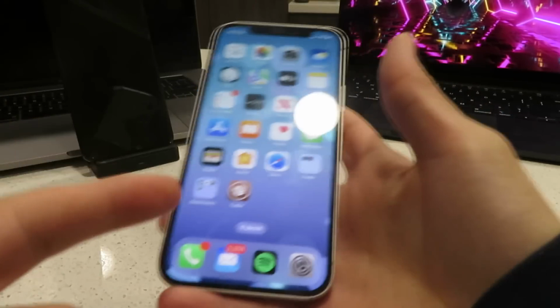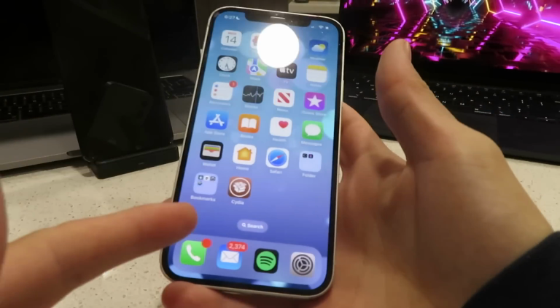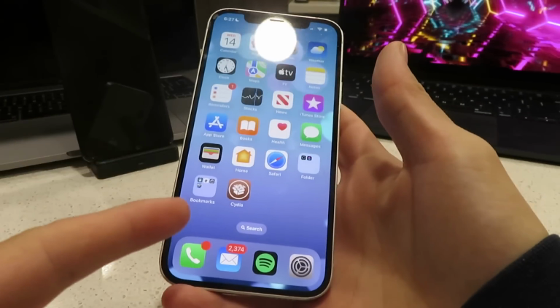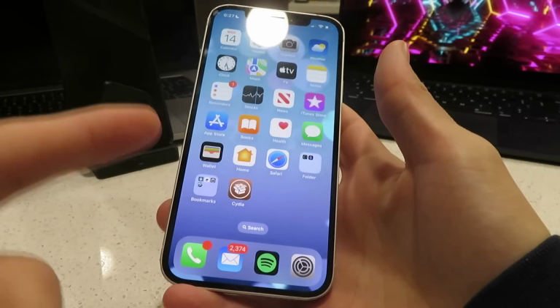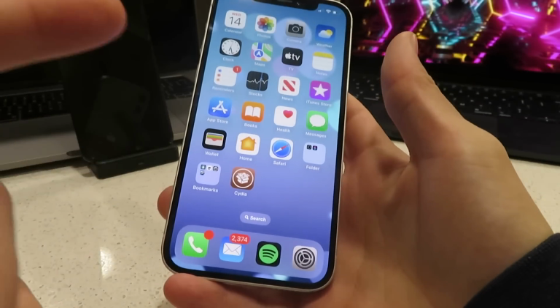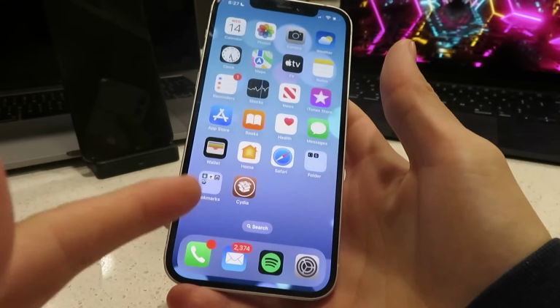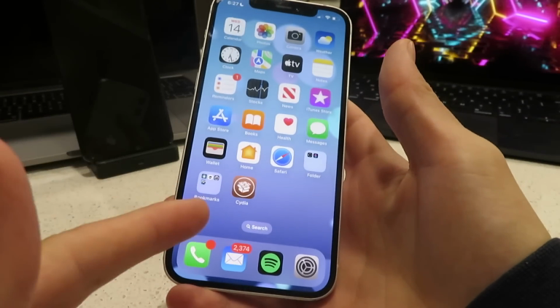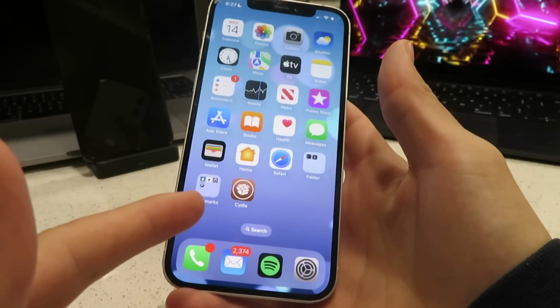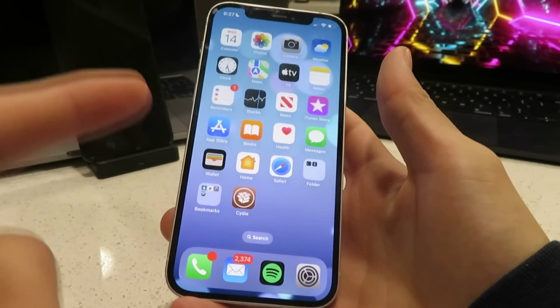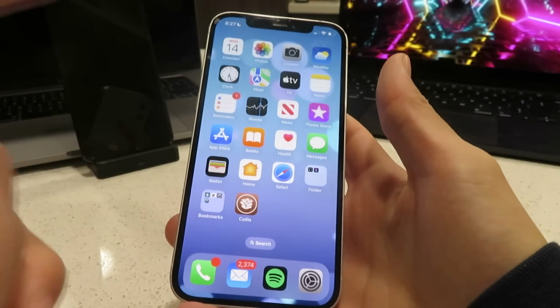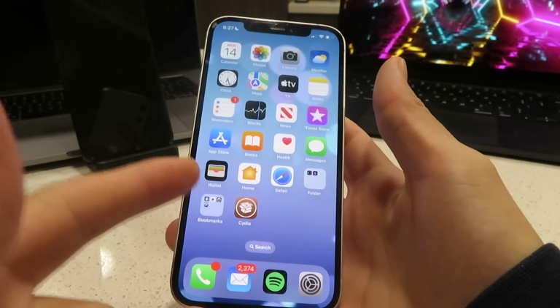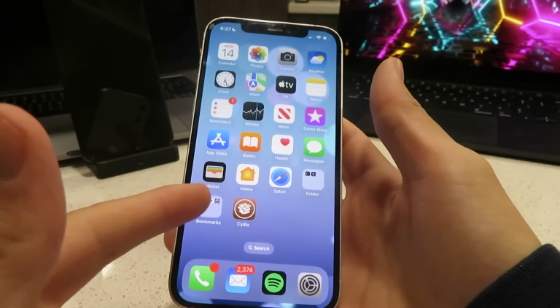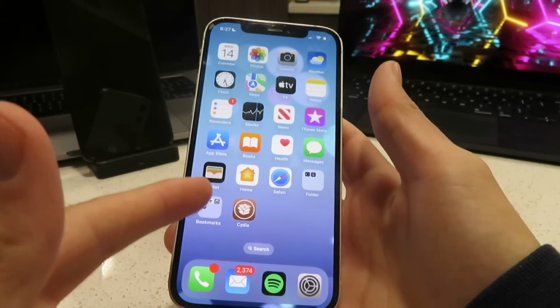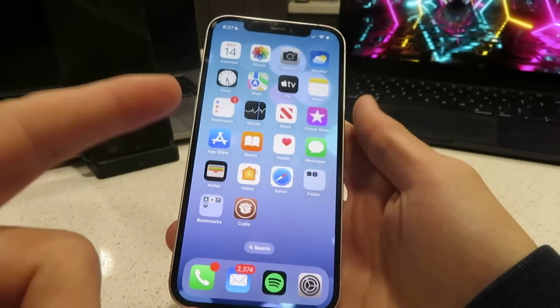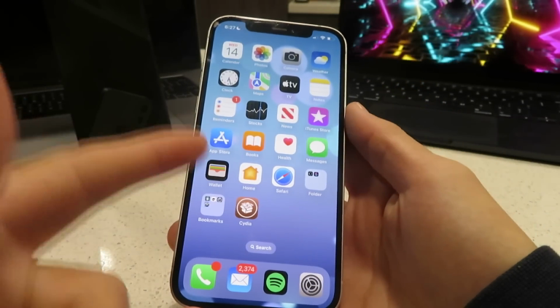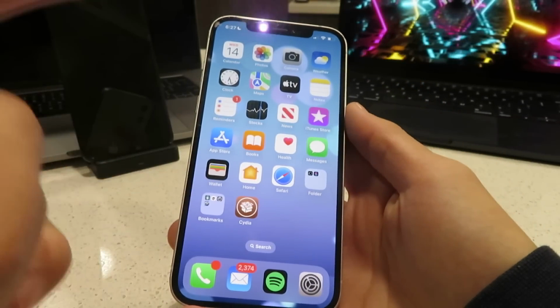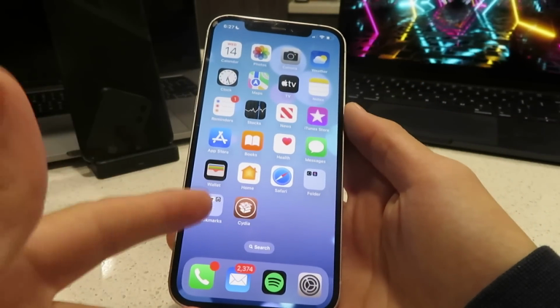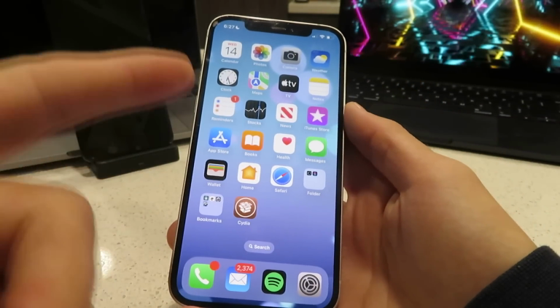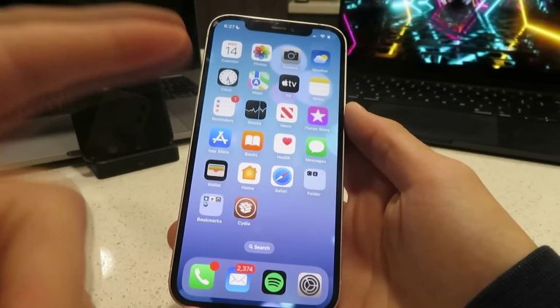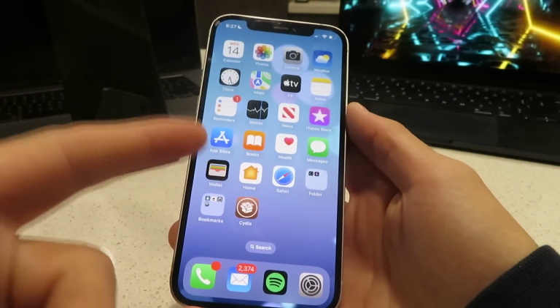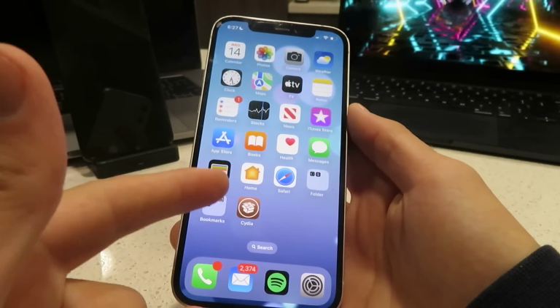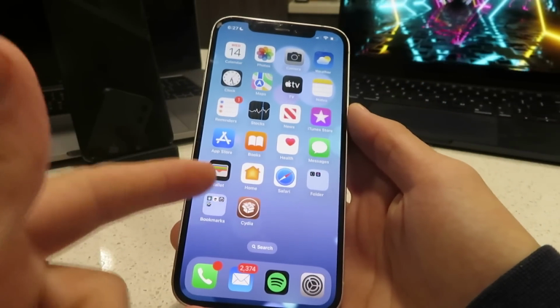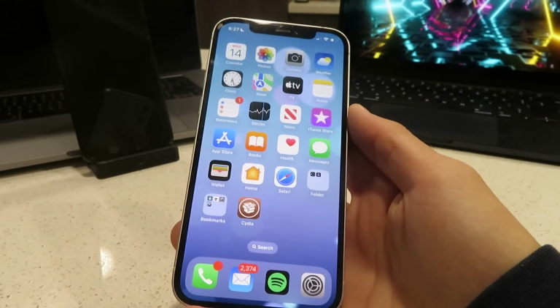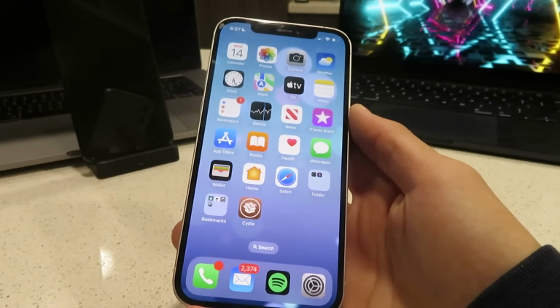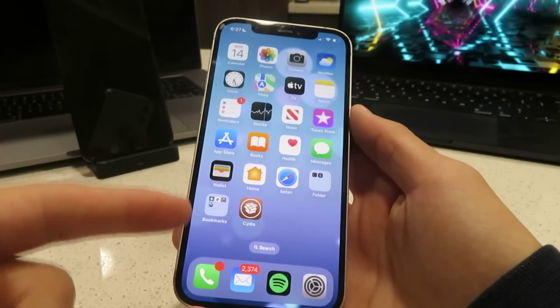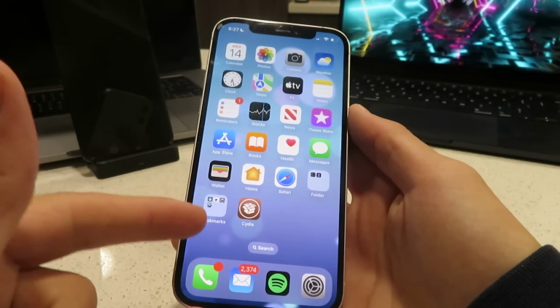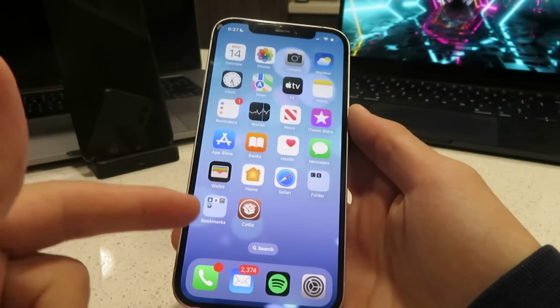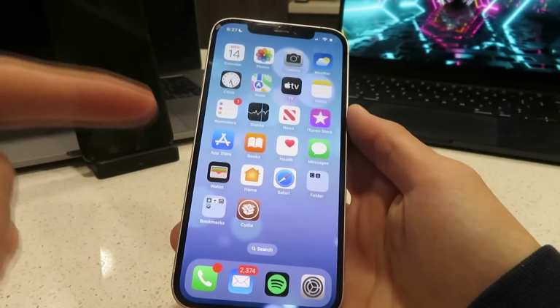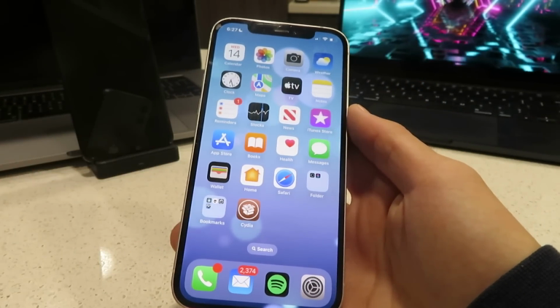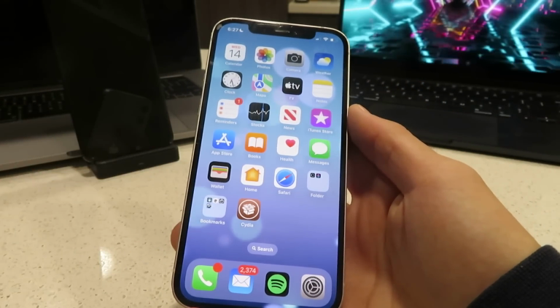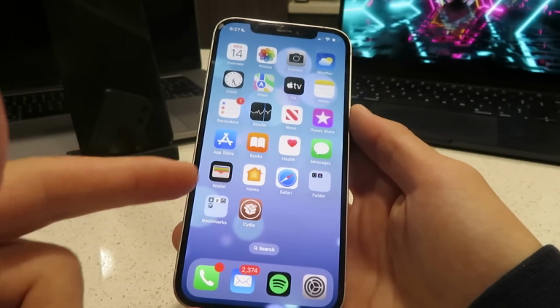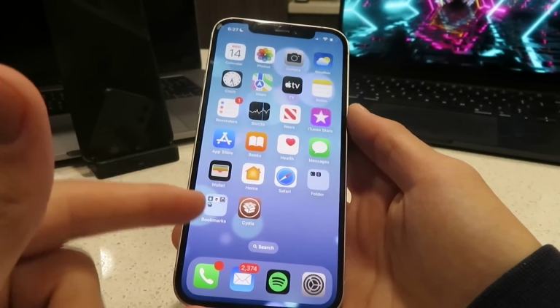Hey everyone, I hope you're having a great day today. Today I'm going to show you guys how to jailbreak iOS 16.2 using Cydia with no computer.